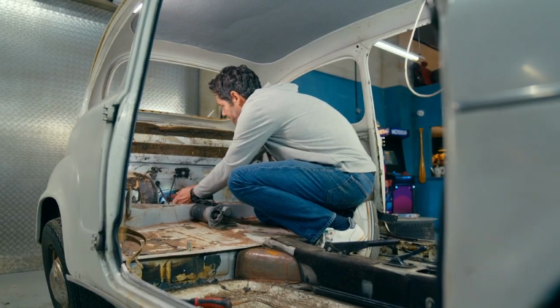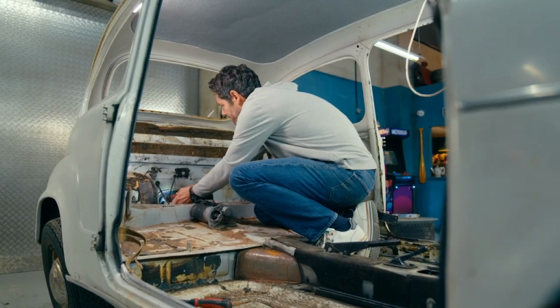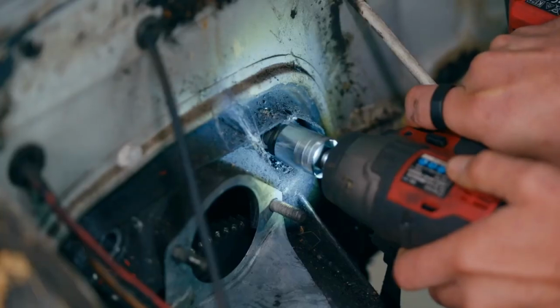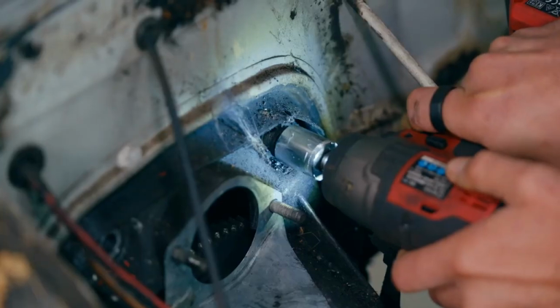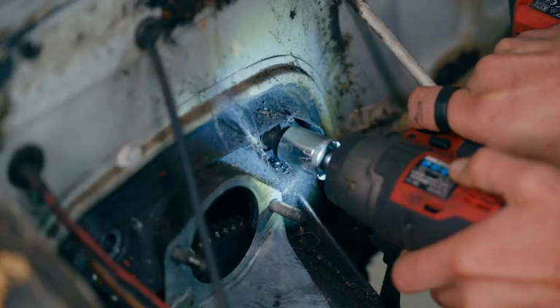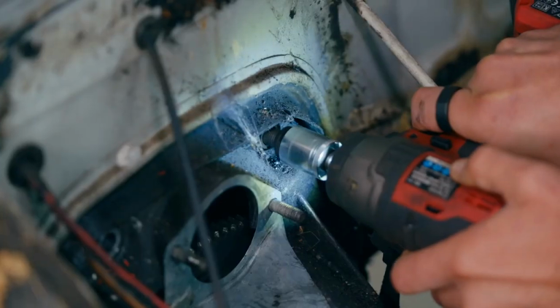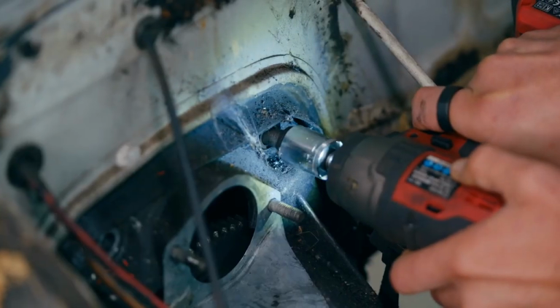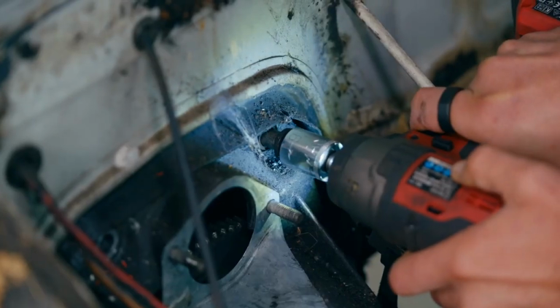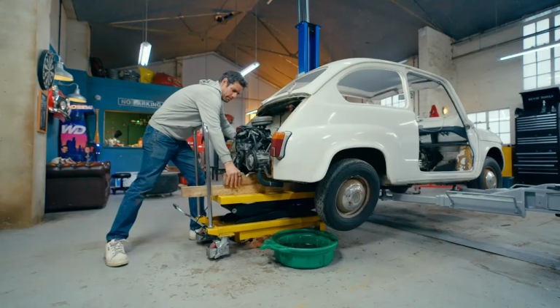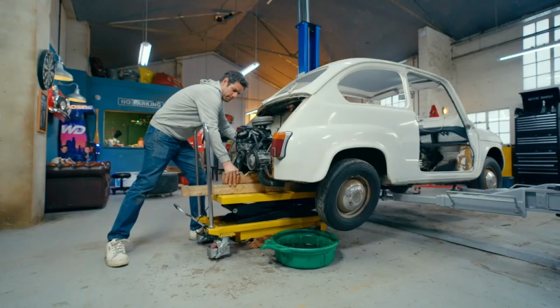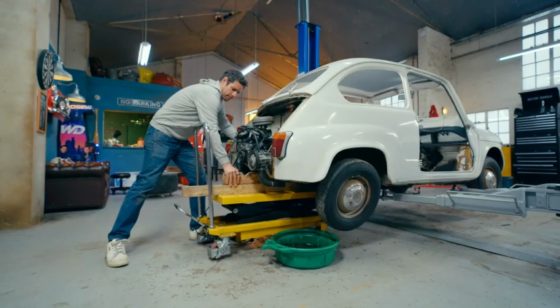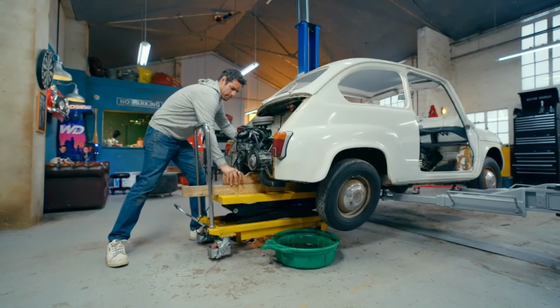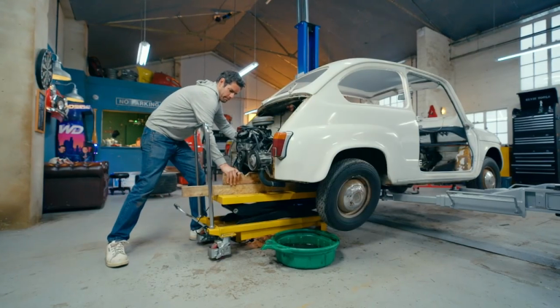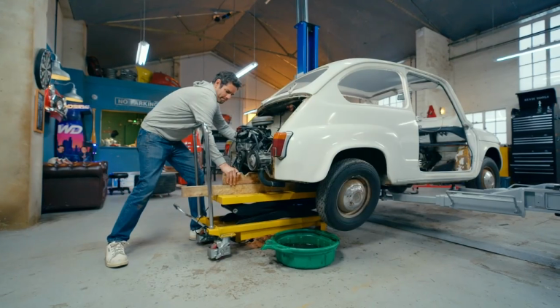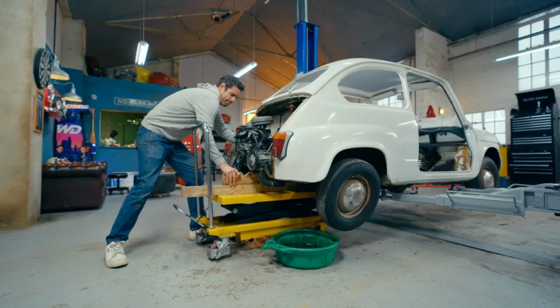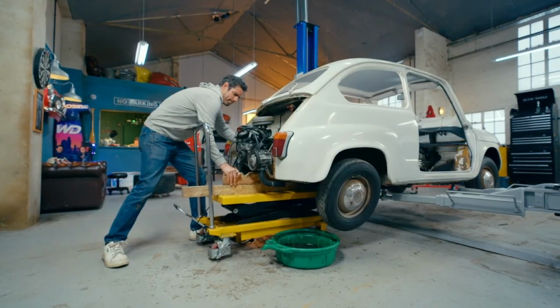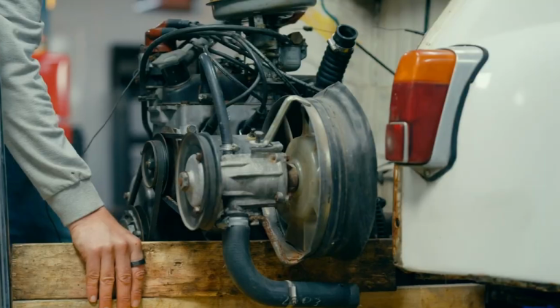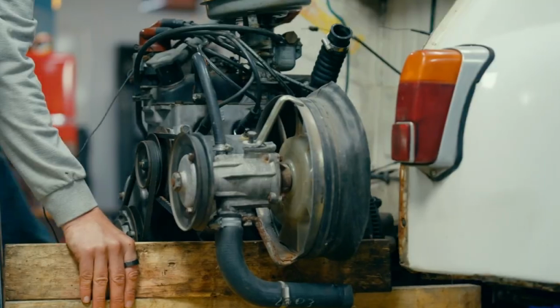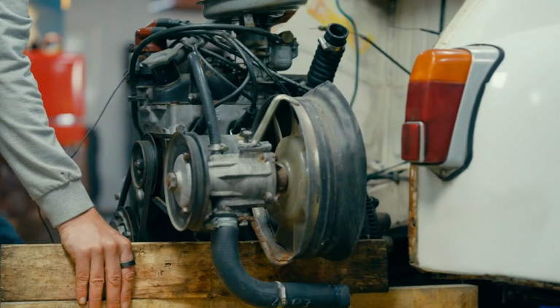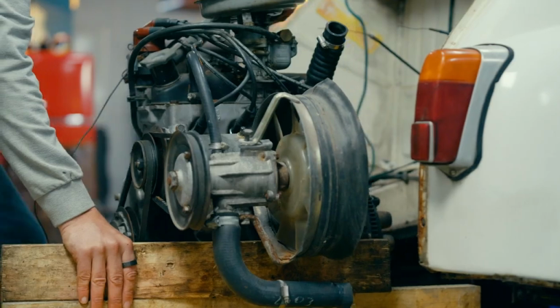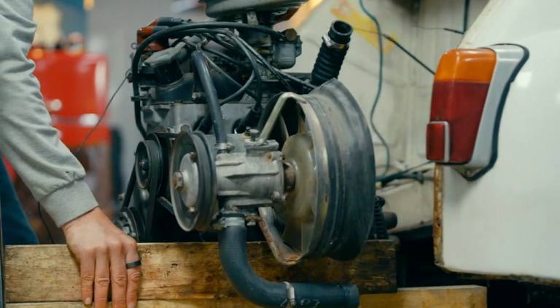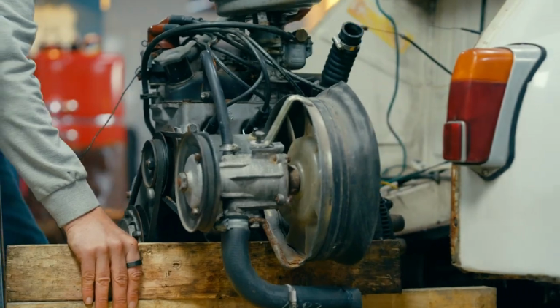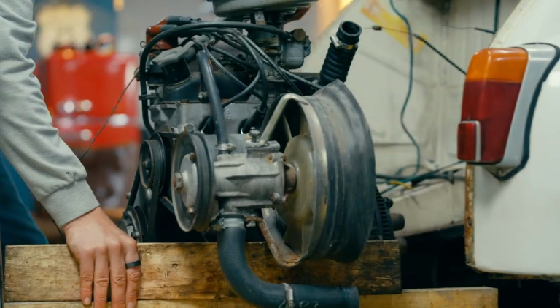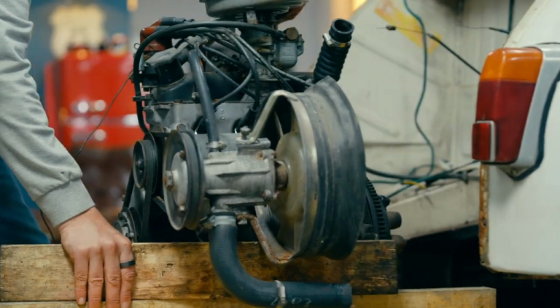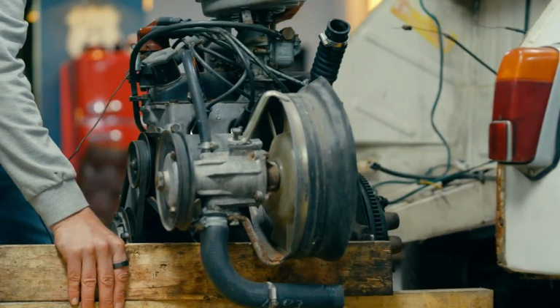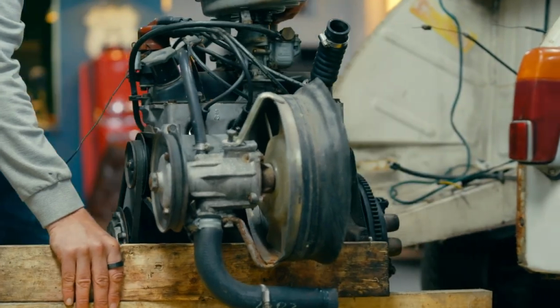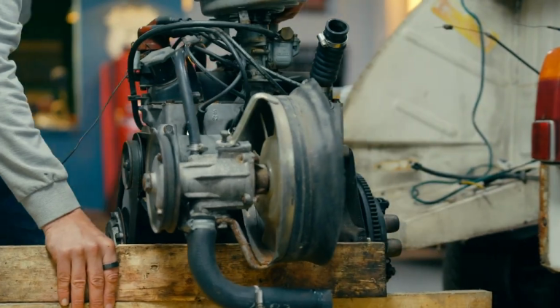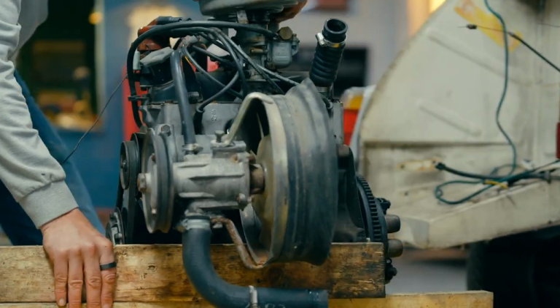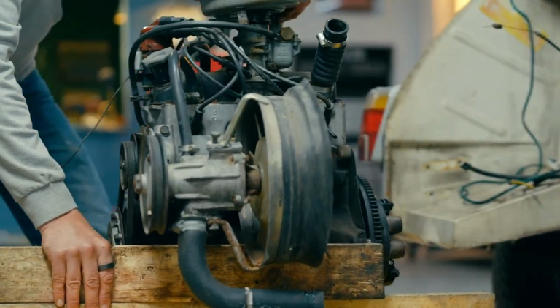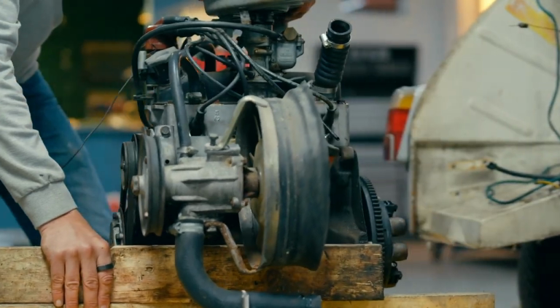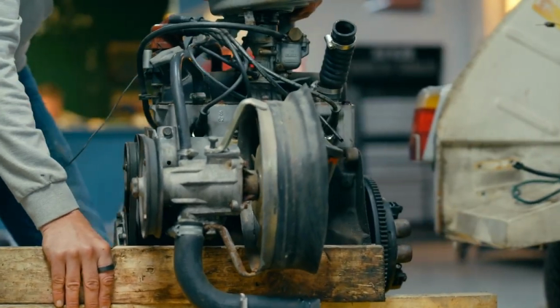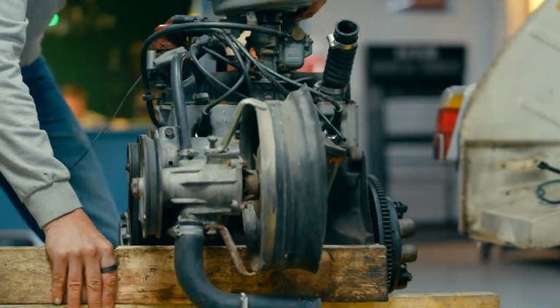With the coolant drained and the engine out I can now hand the car over to Mike to get the paint stripped.